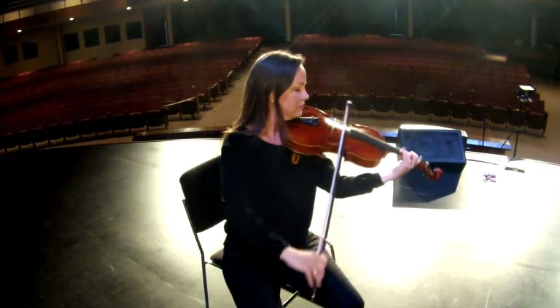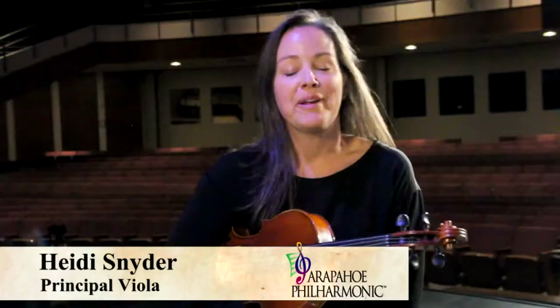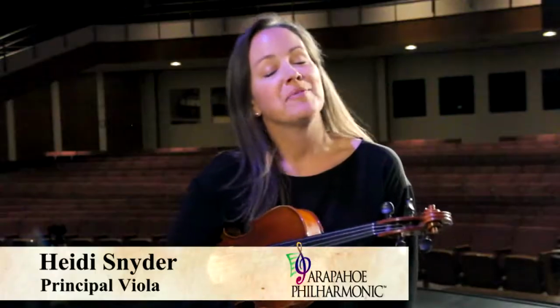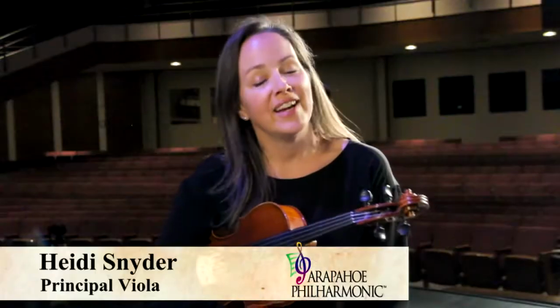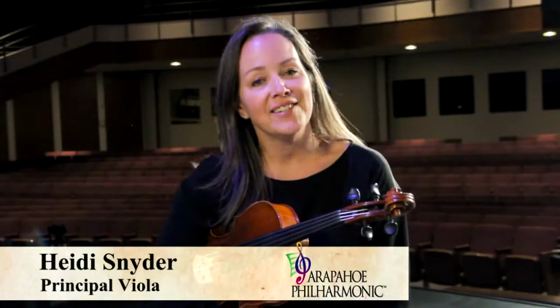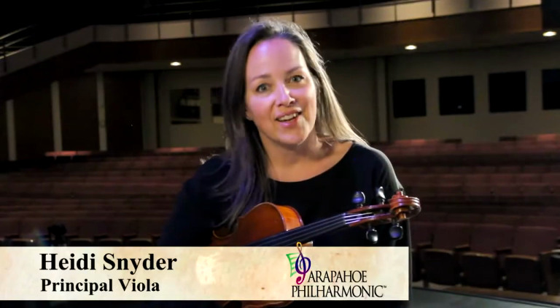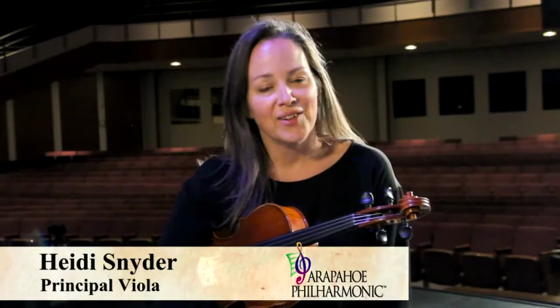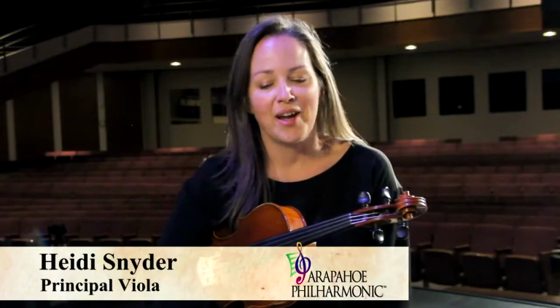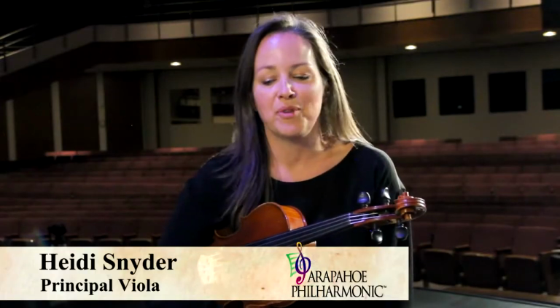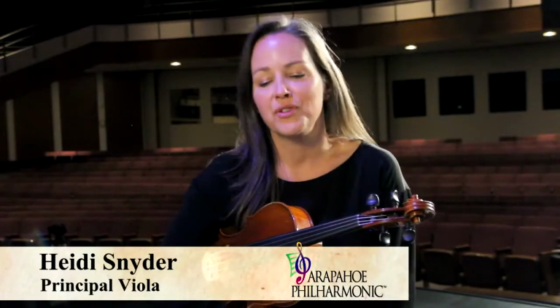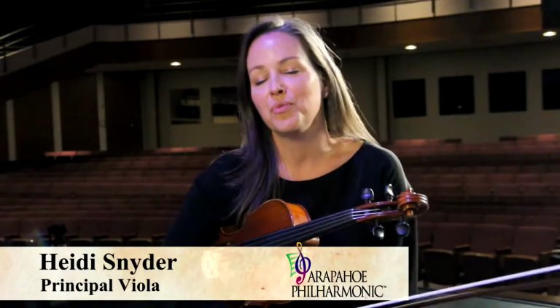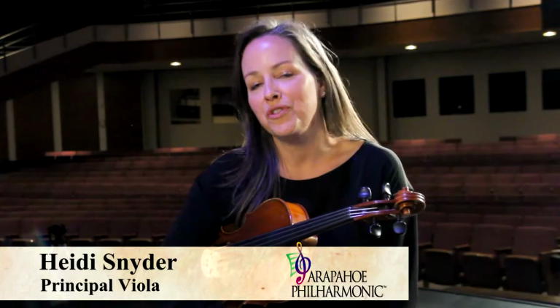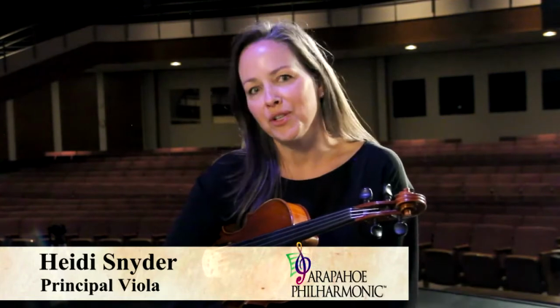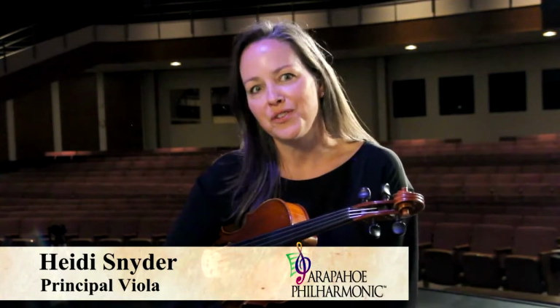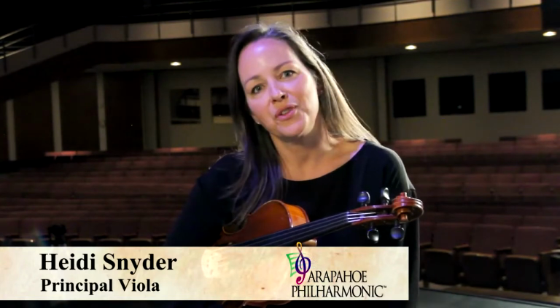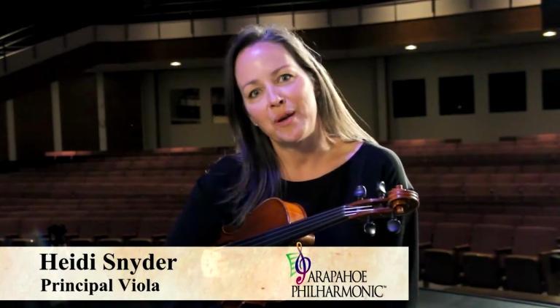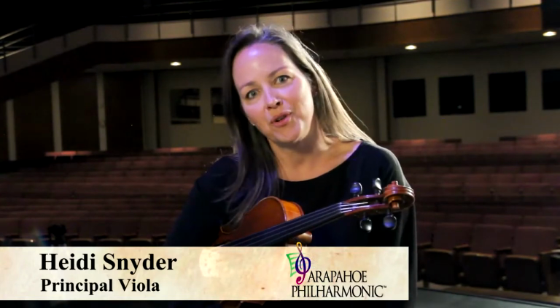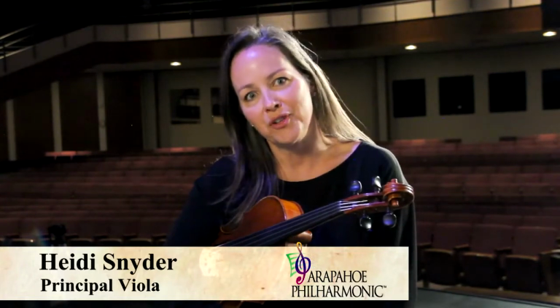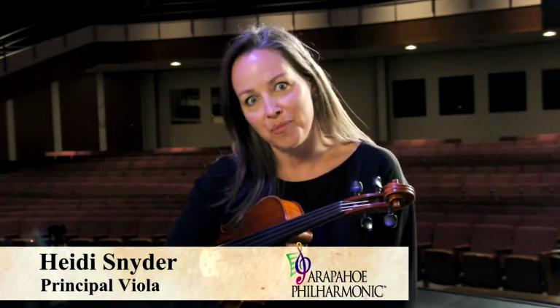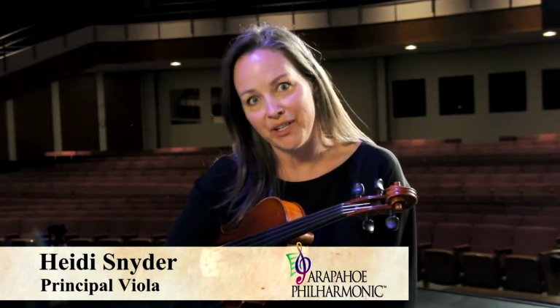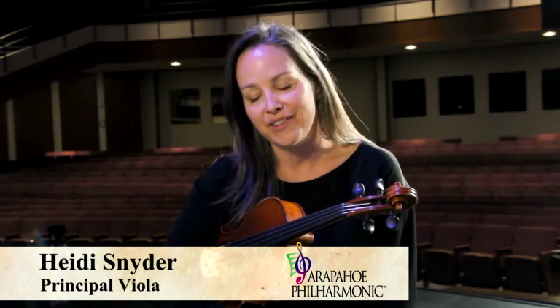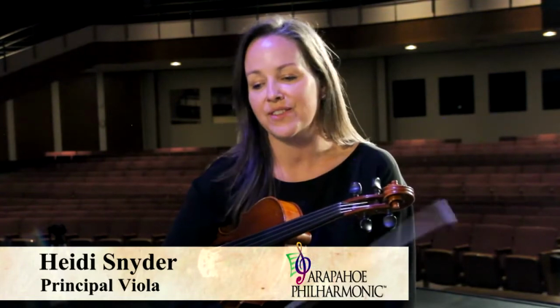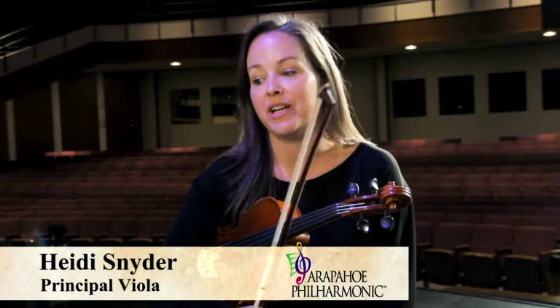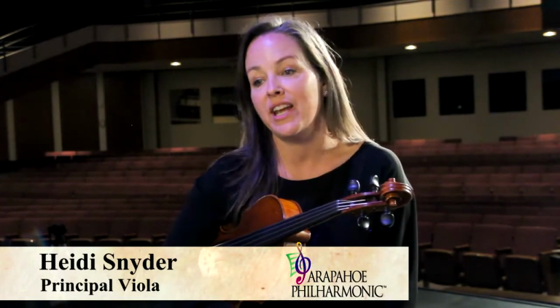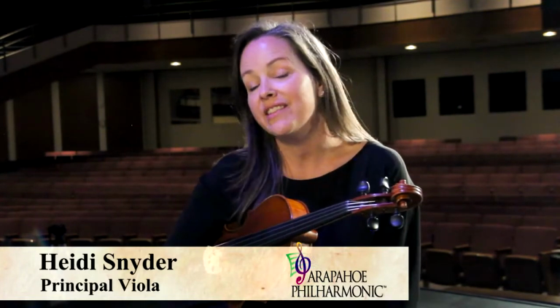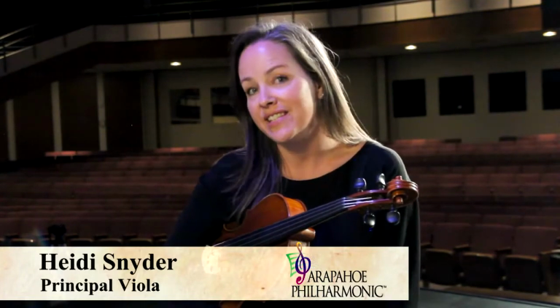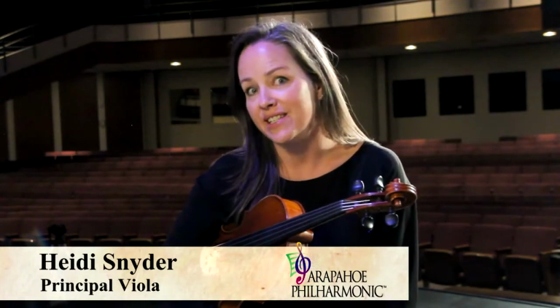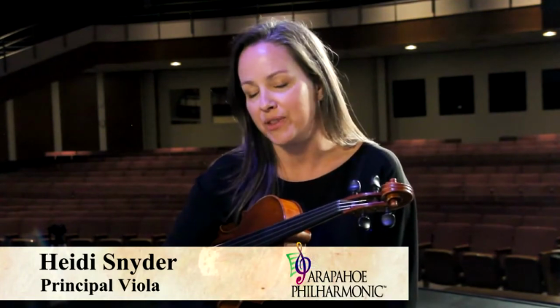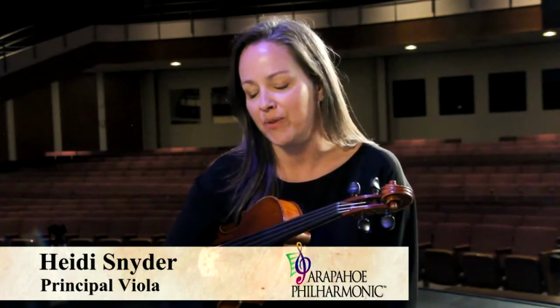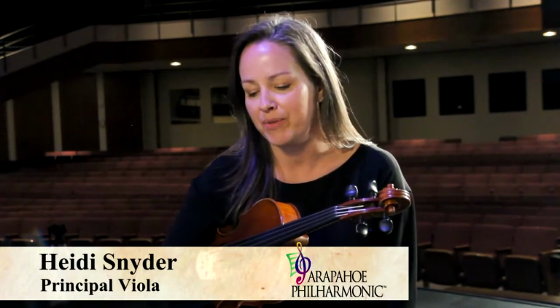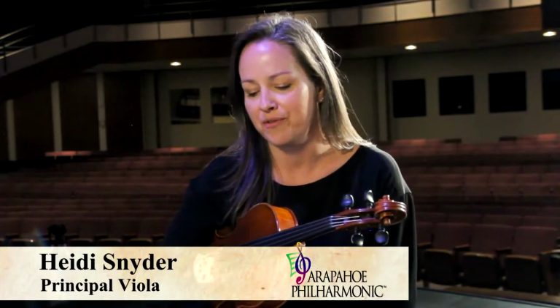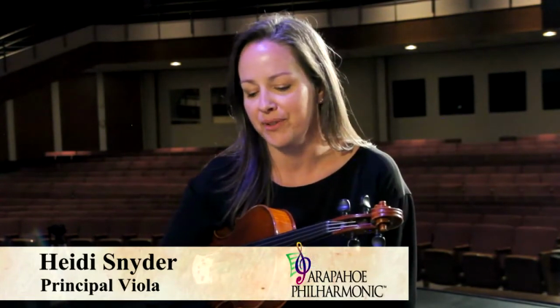My name is Heidi Snyder. I'm the principal violist for the Arapahoe Philharmonic. This is my ninth season with the Arapahoe Phil.